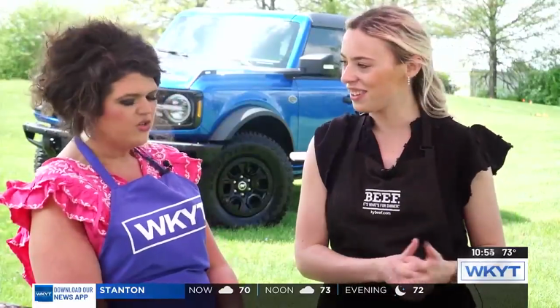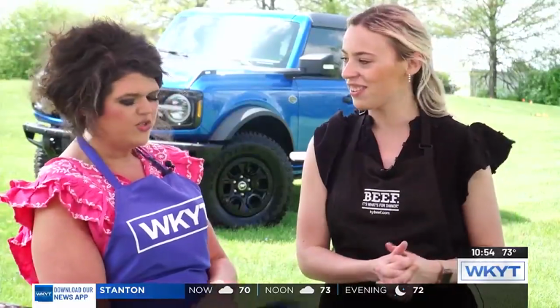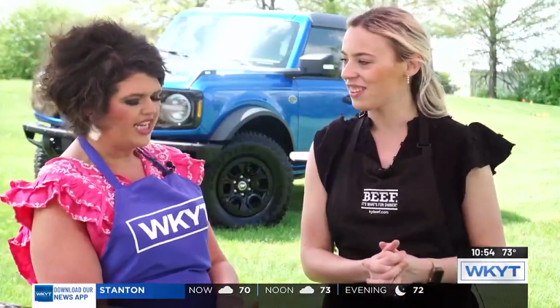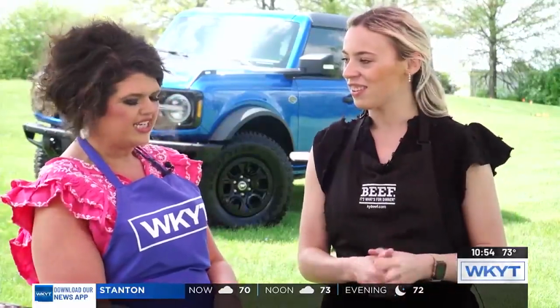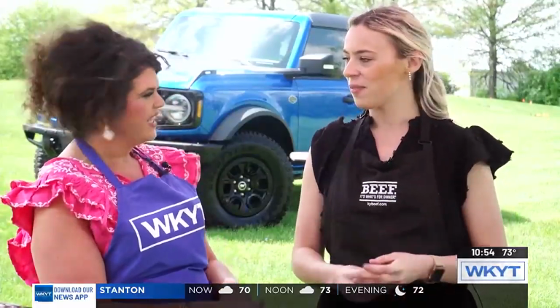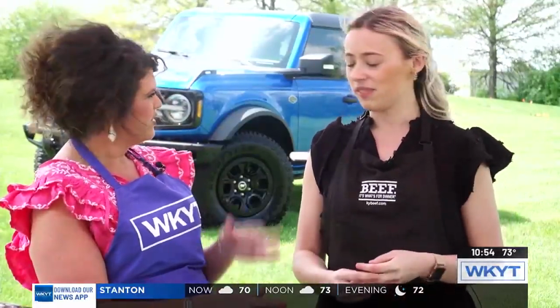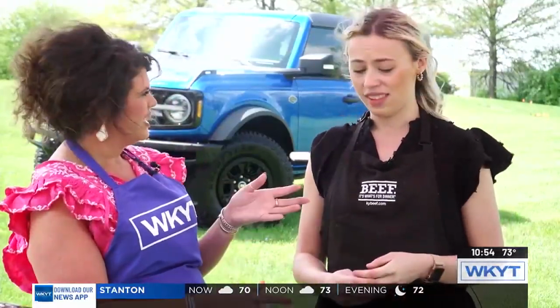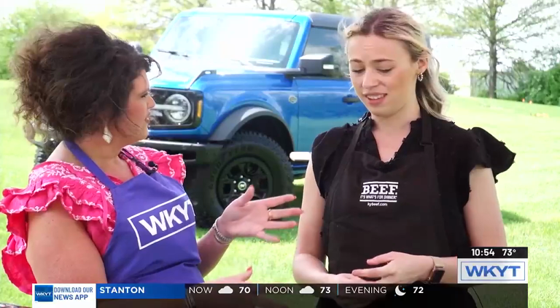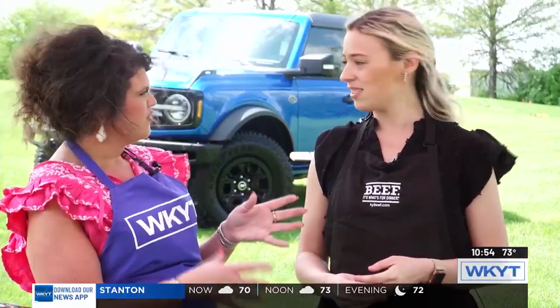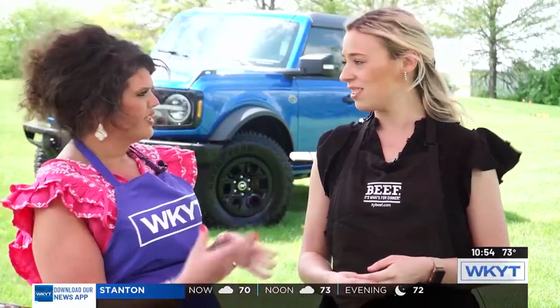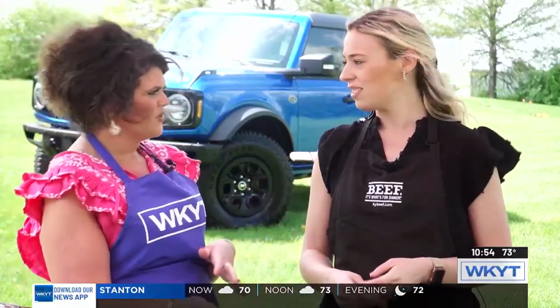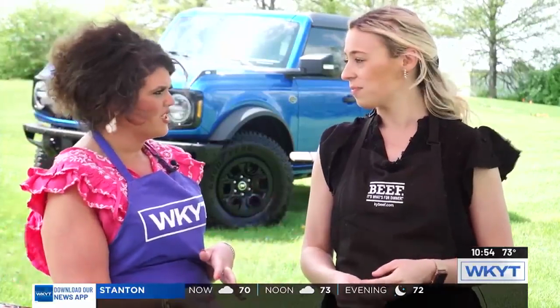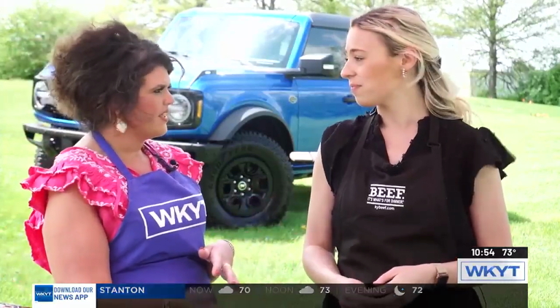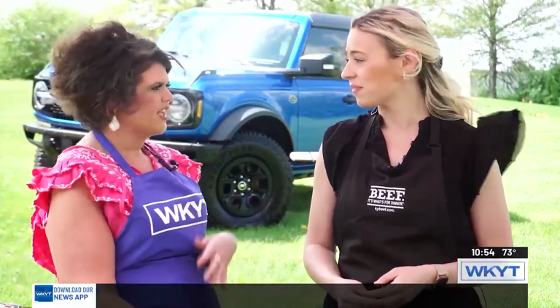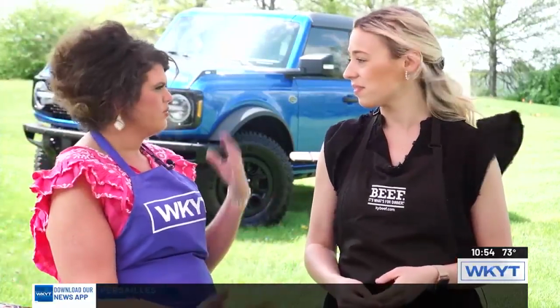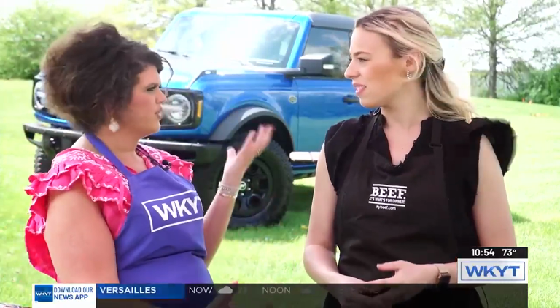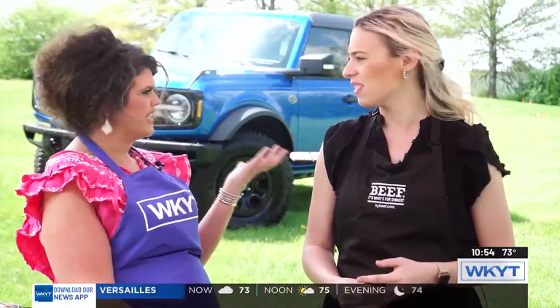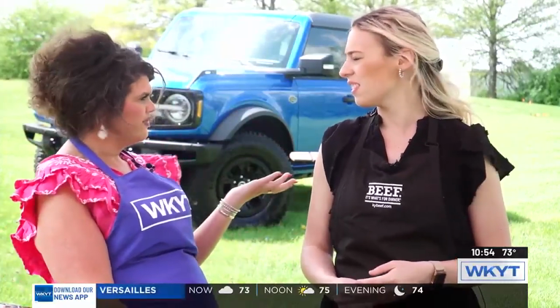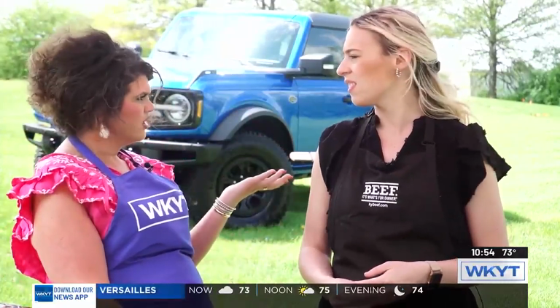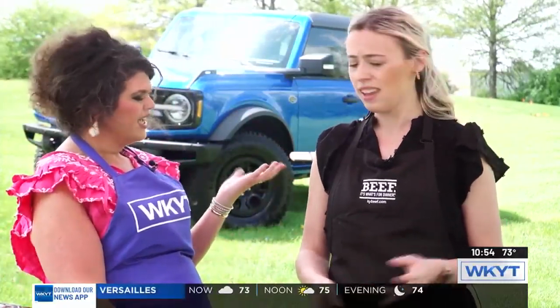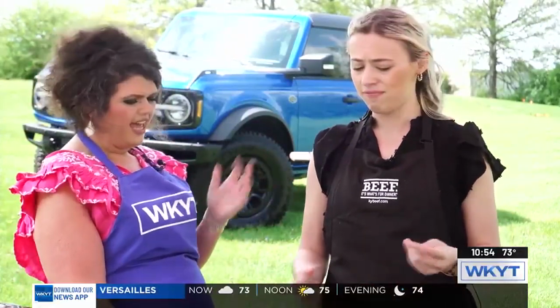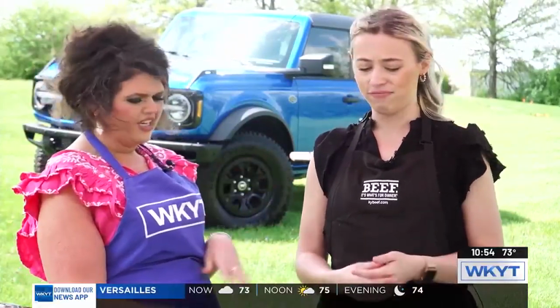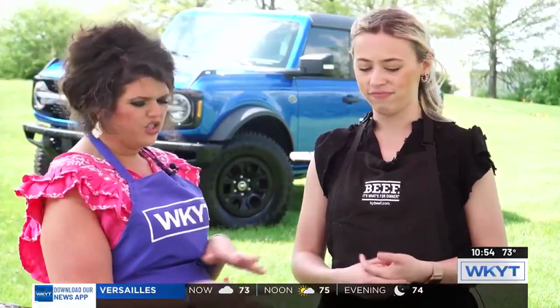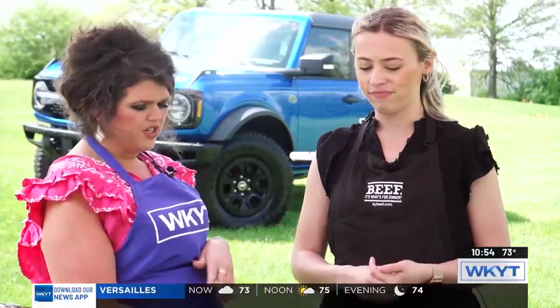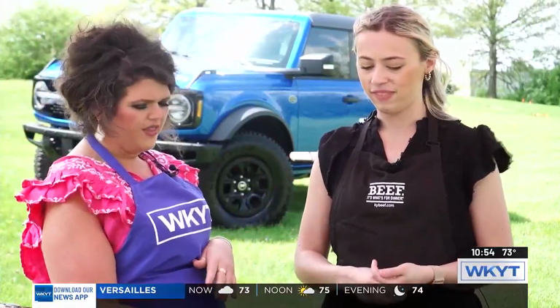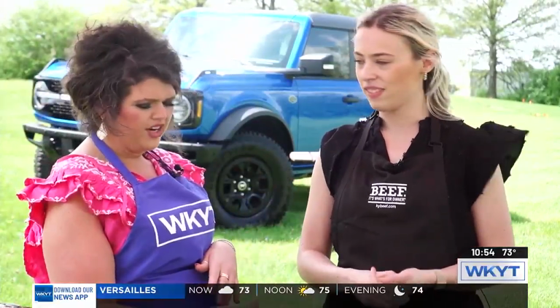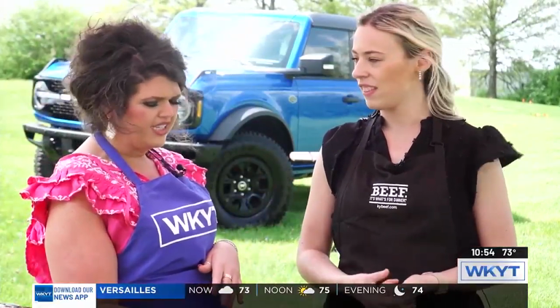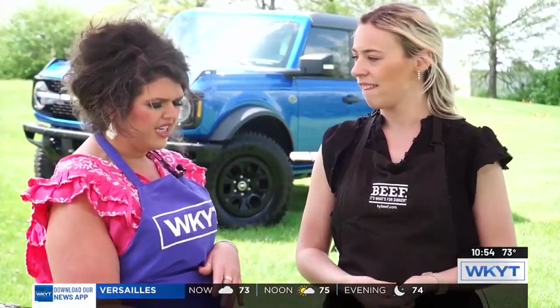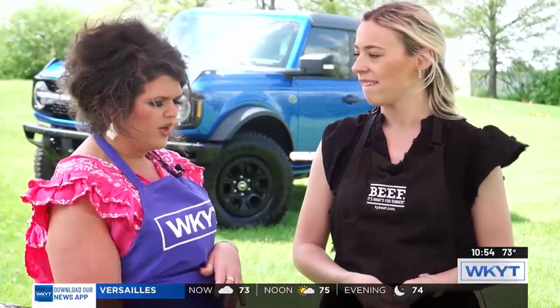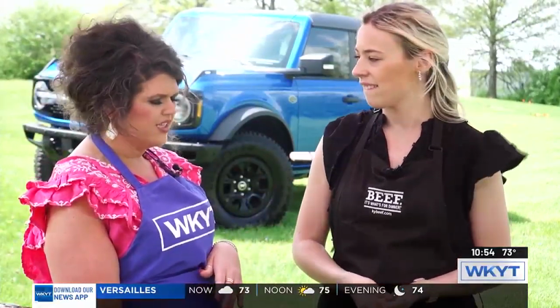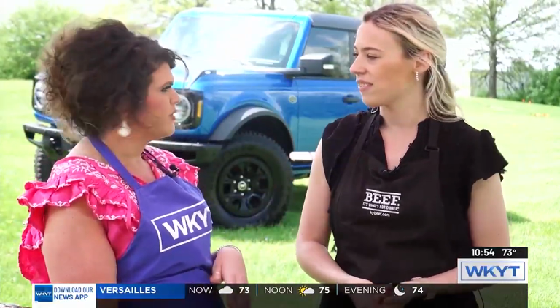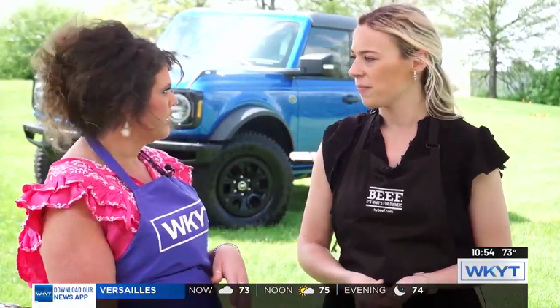You can use any kind of steak — leftovers. This was just something that was grilled the day before, and you just put it on there. Easy, quick summer meal.